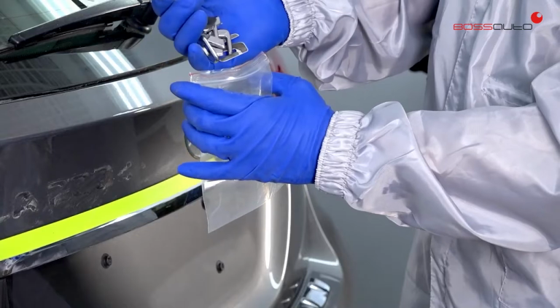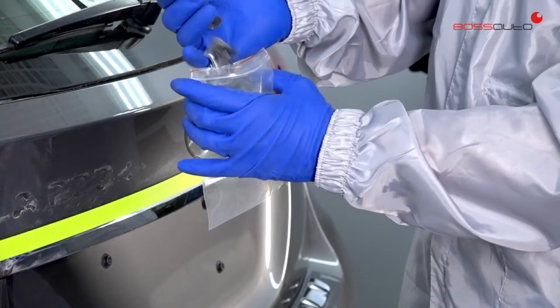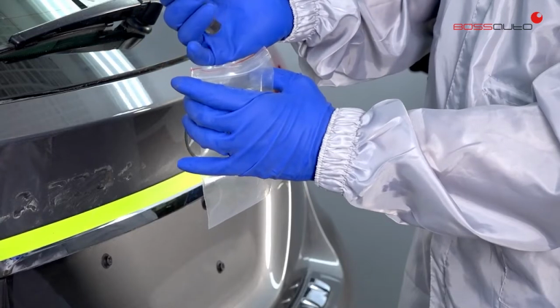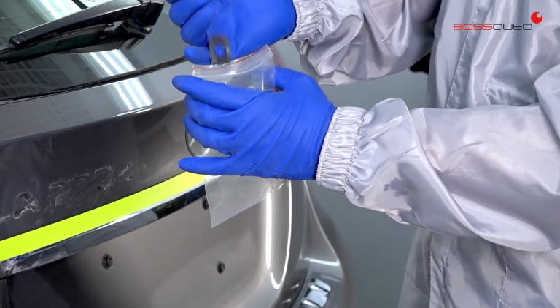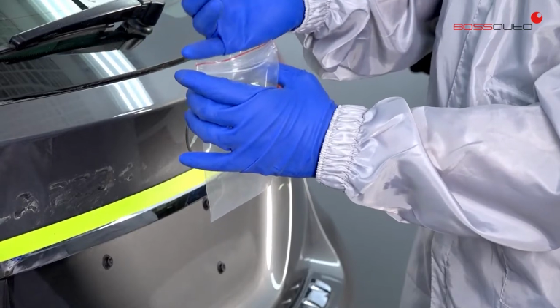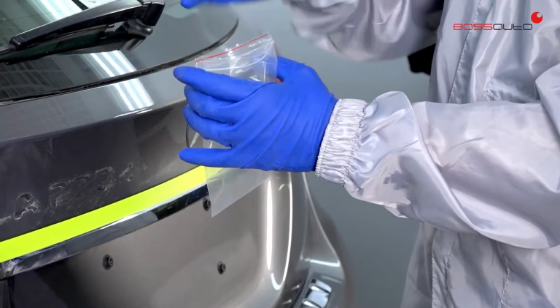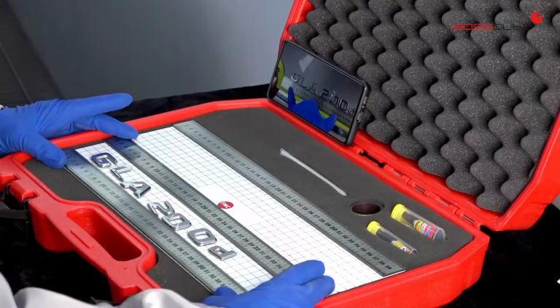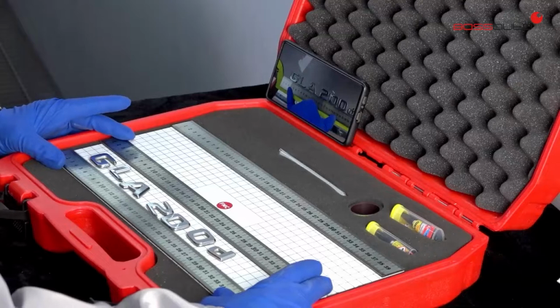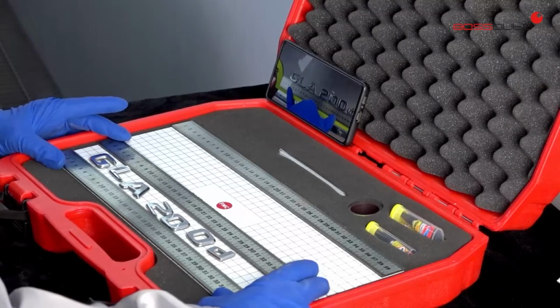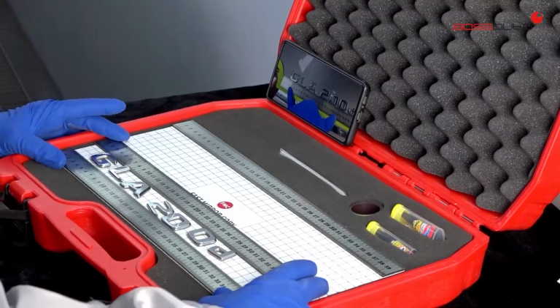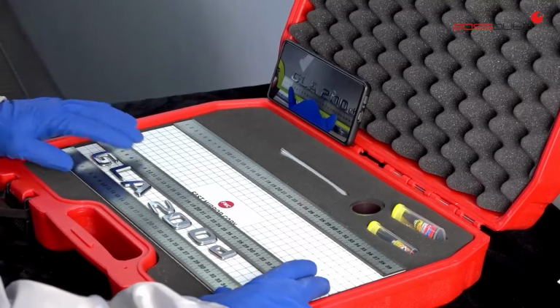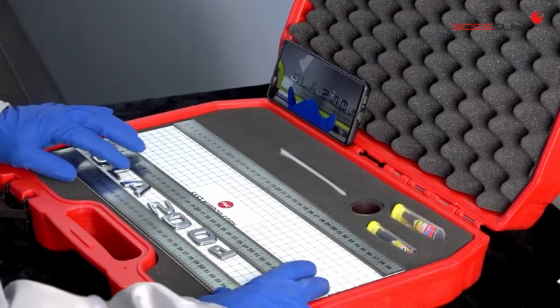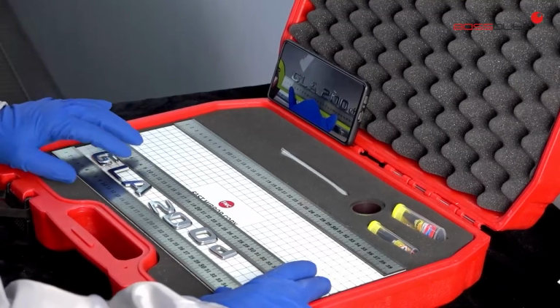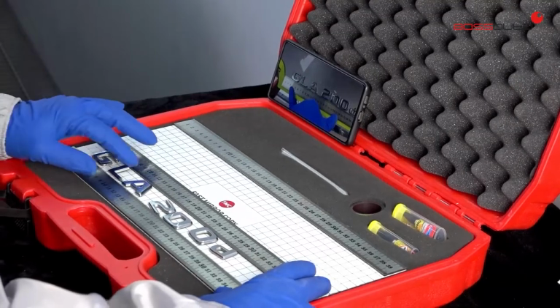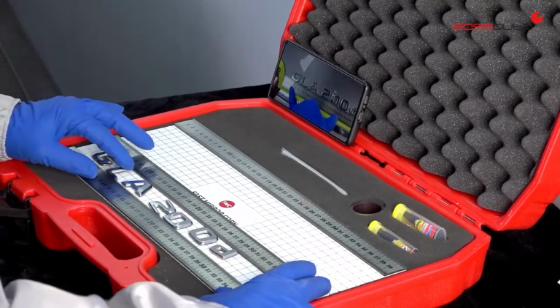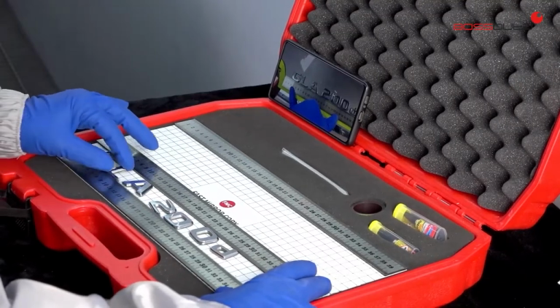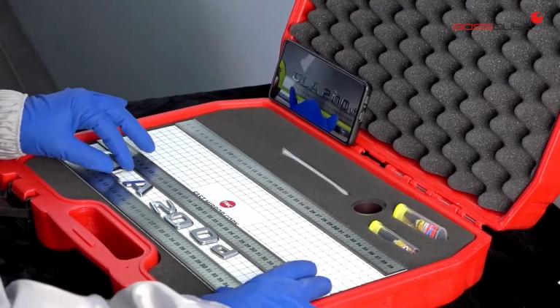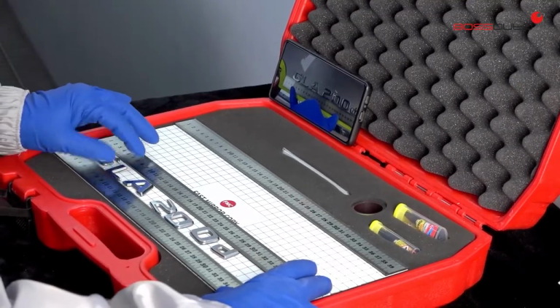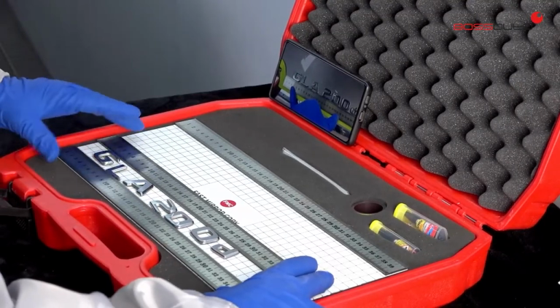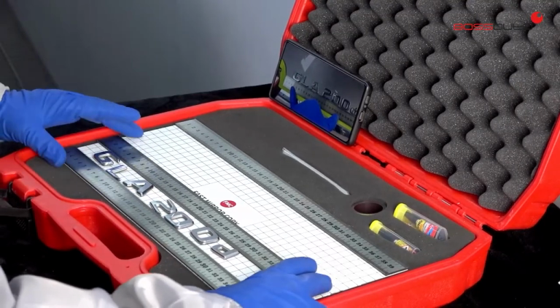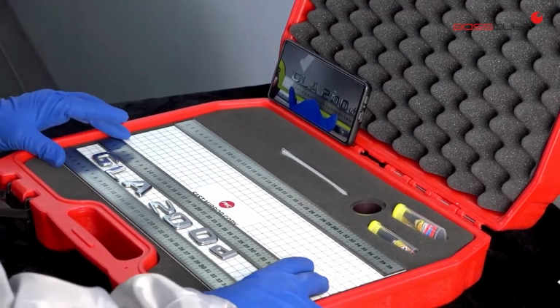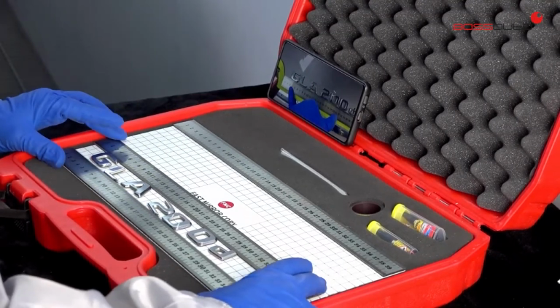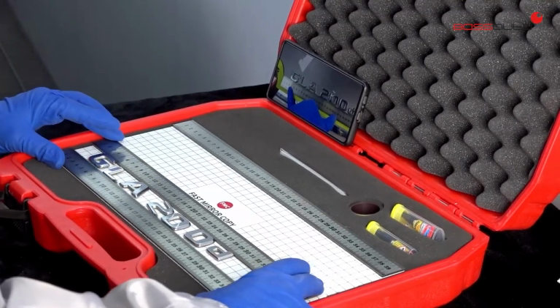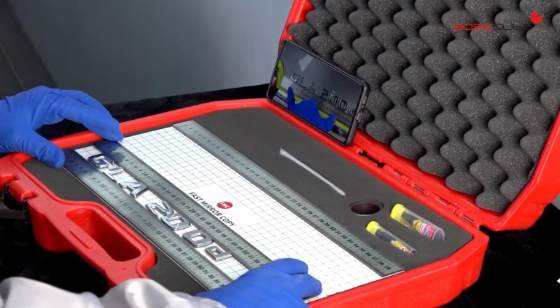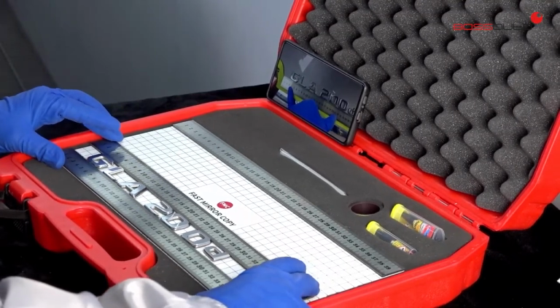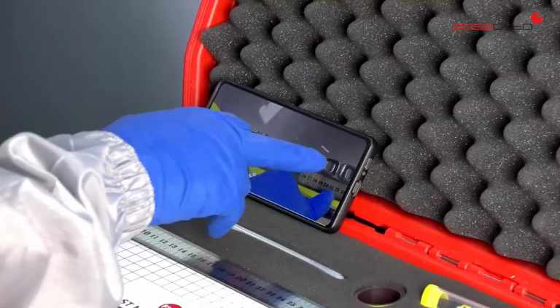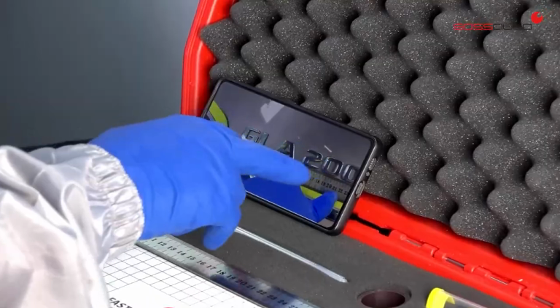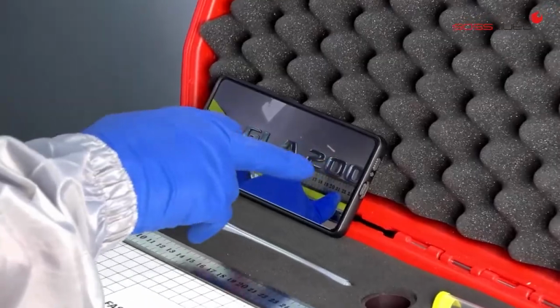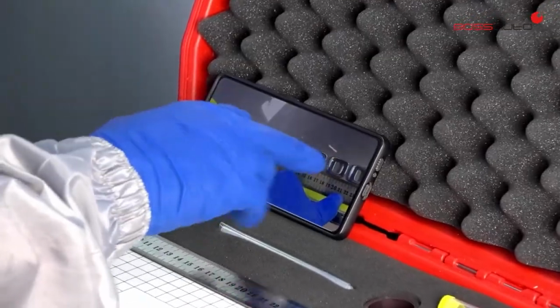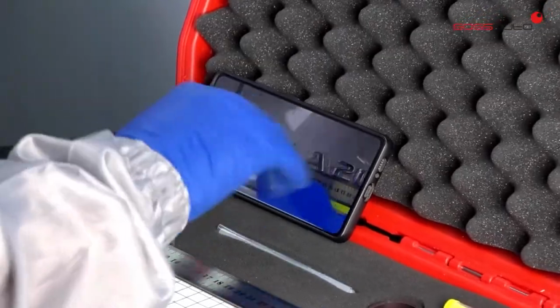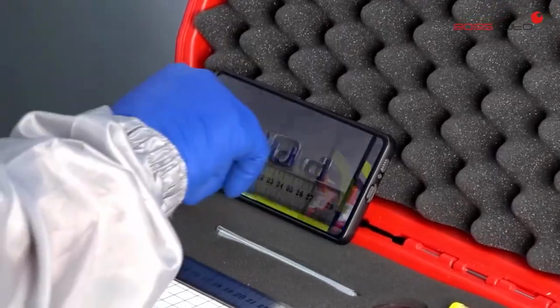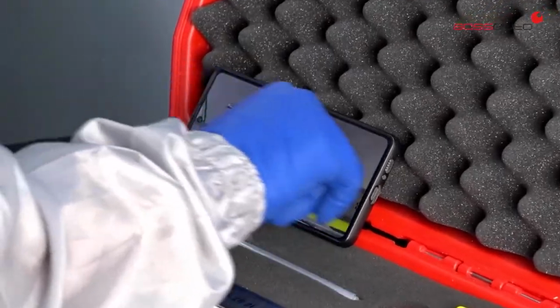Once we have the vehicle repaired, we proceed to mount the logo, using the photographs as a guide for its correct location.